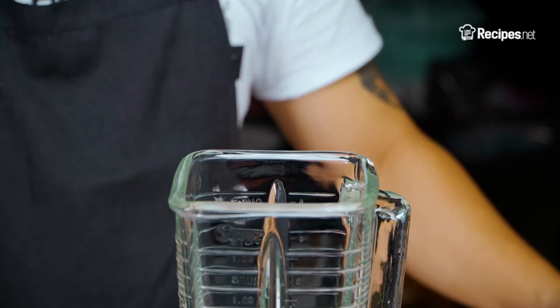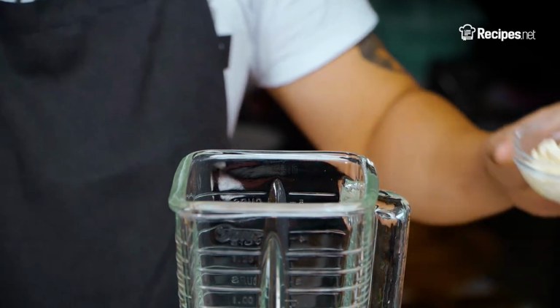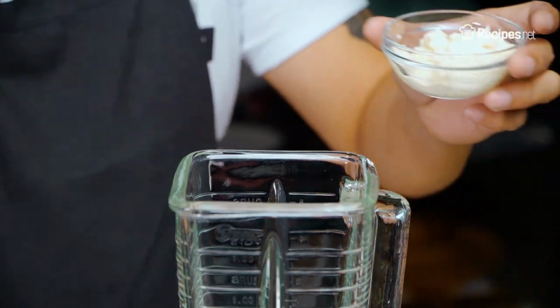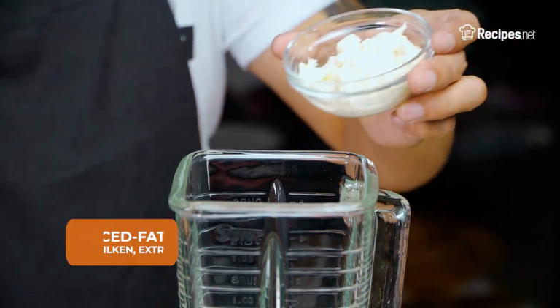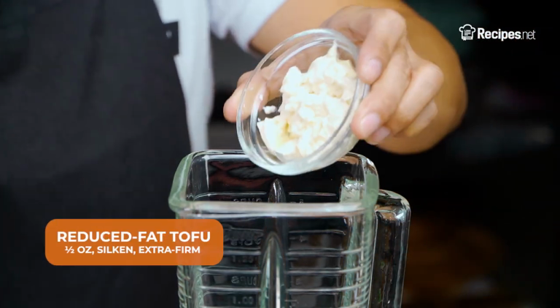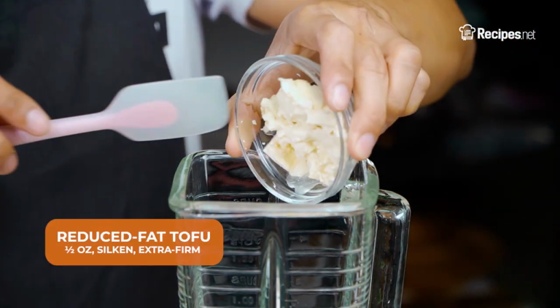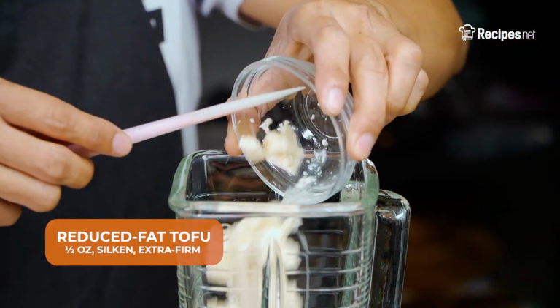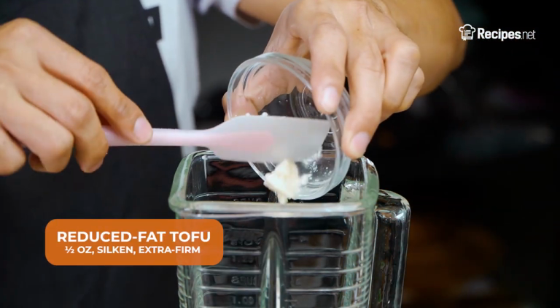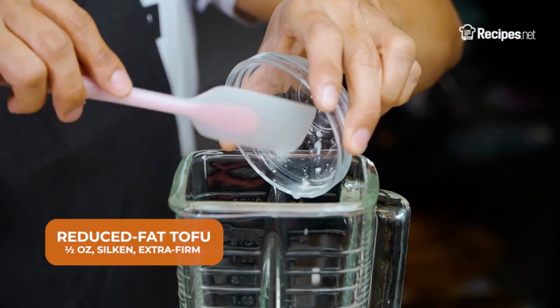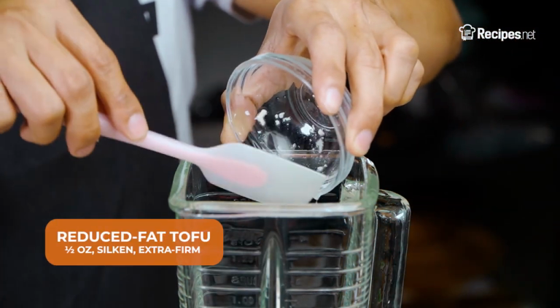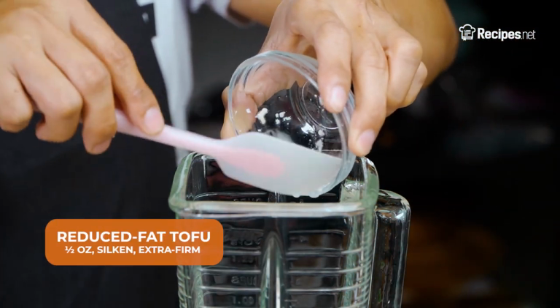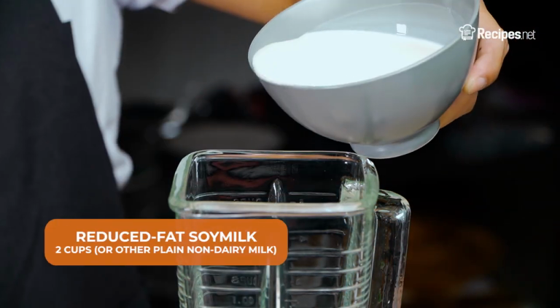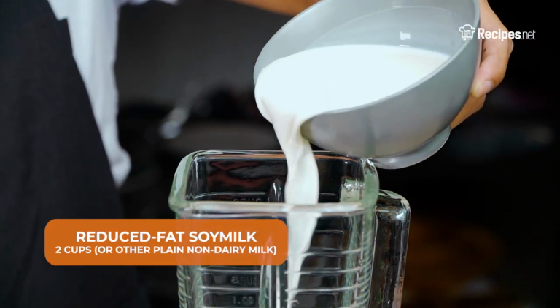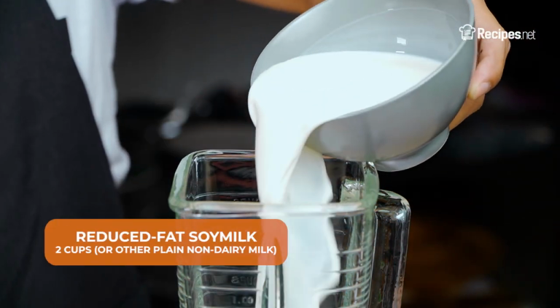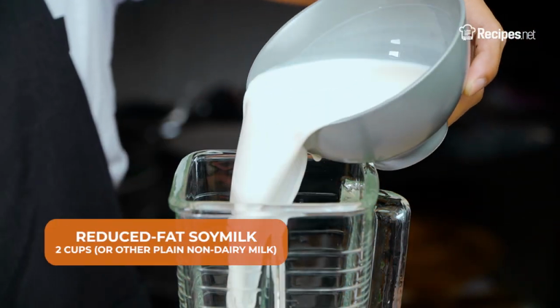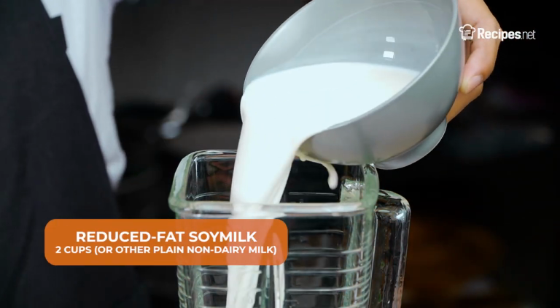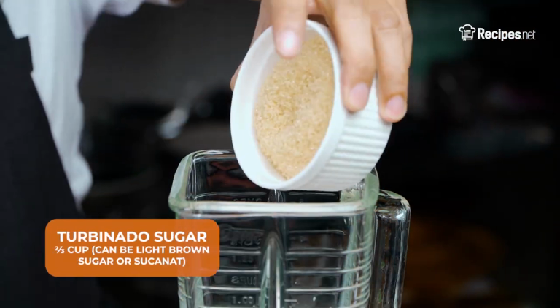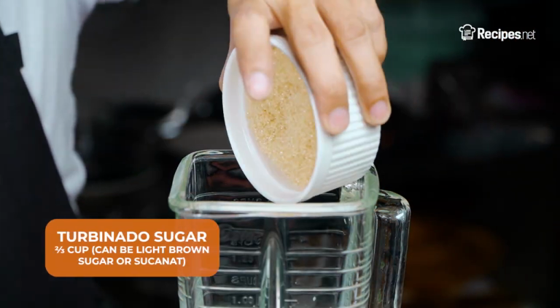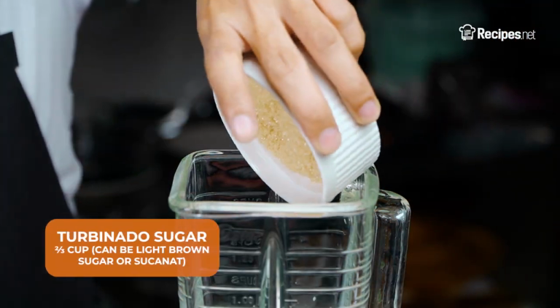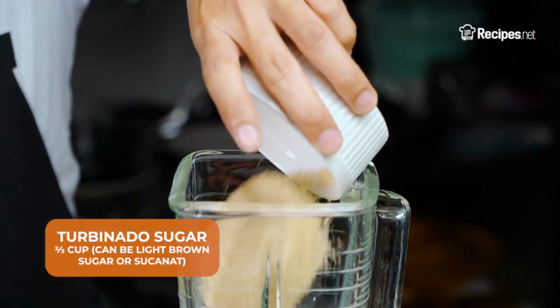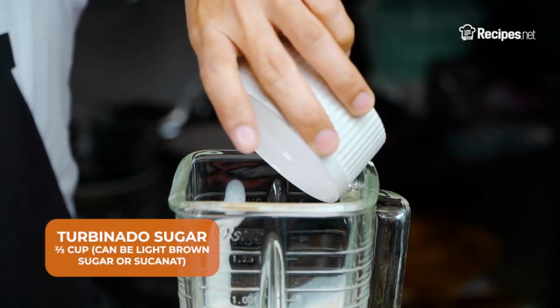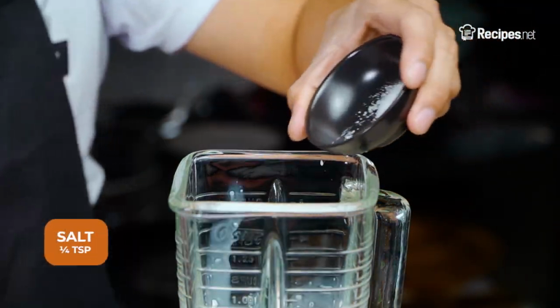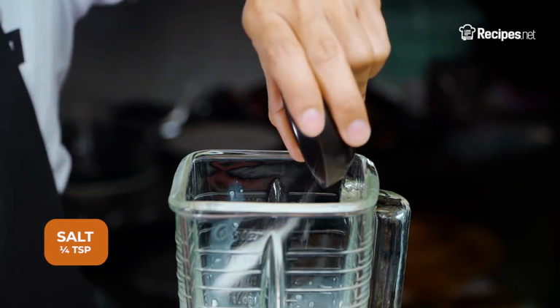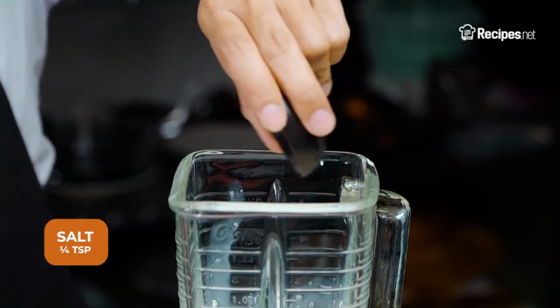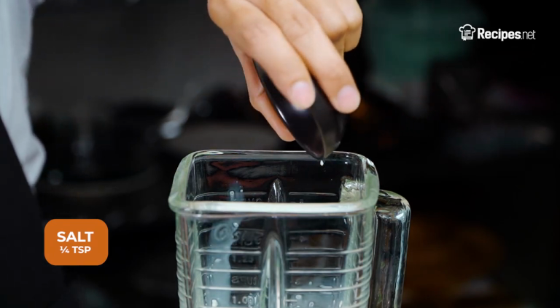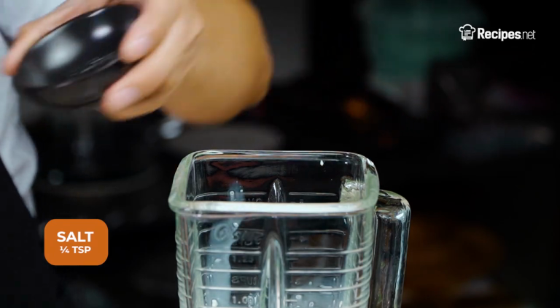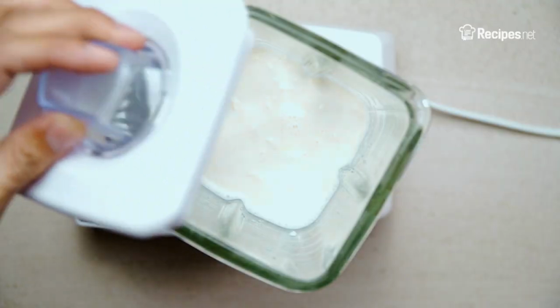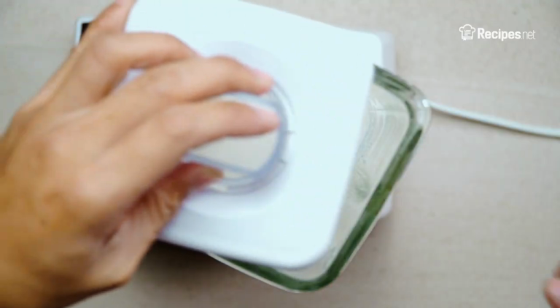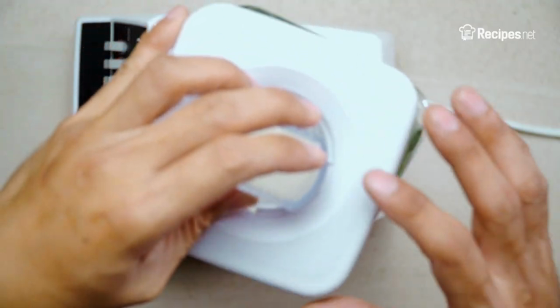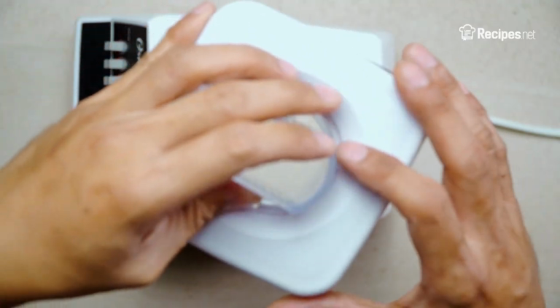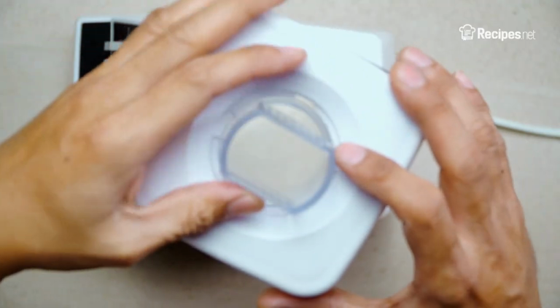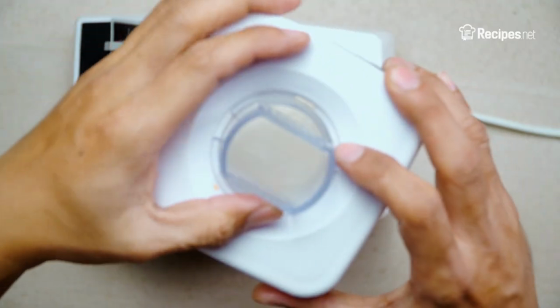In a blender, add the reduced-fat tofu, soy milk, turbinado sugar, and salt. Cover and blend until smooth.